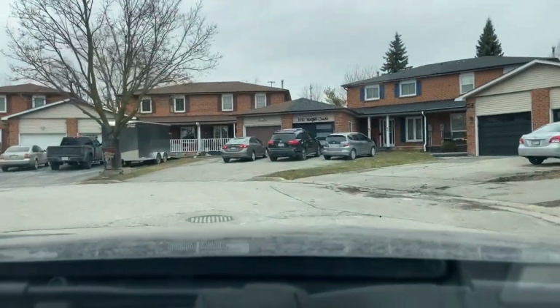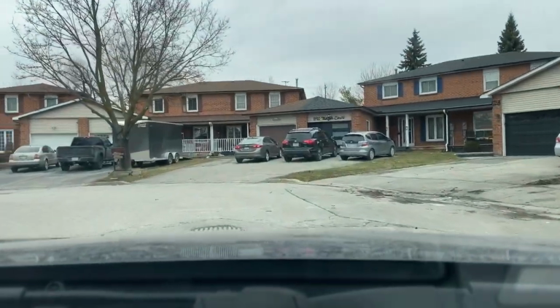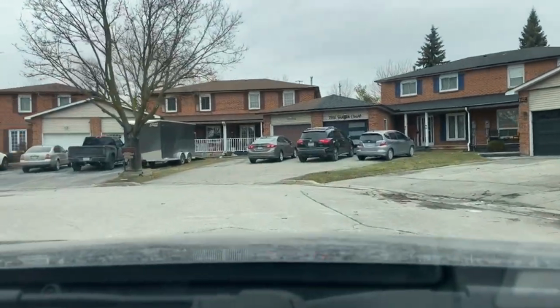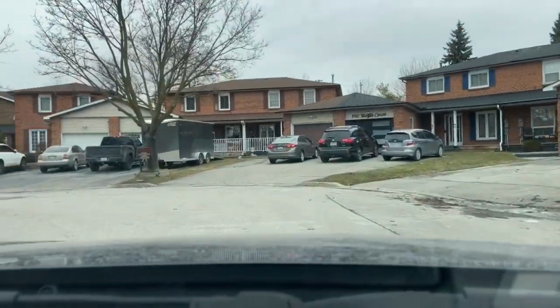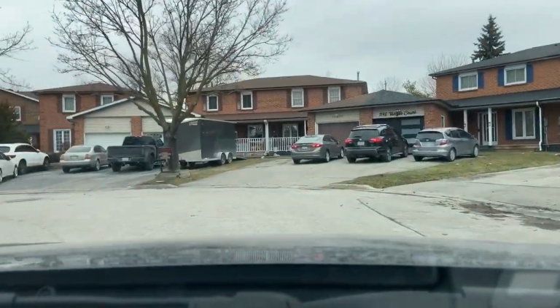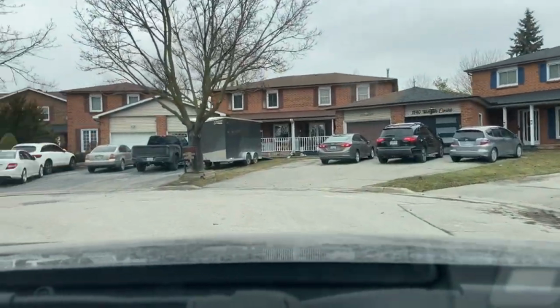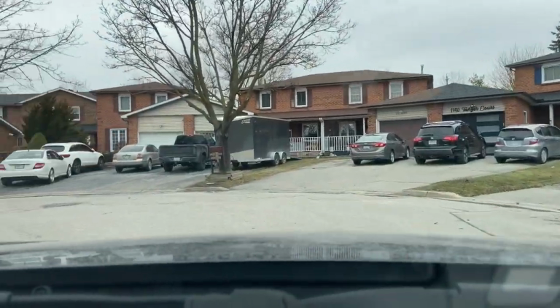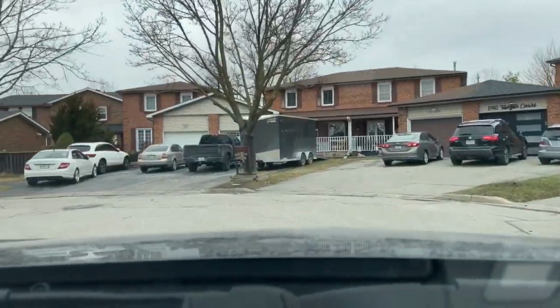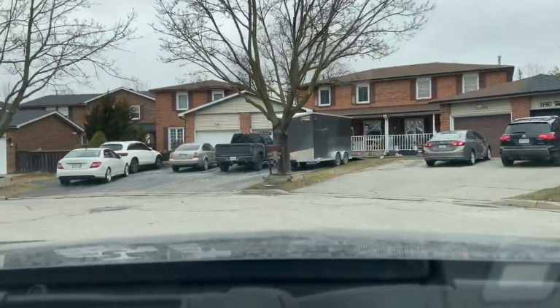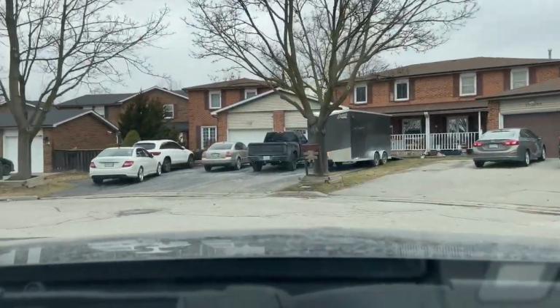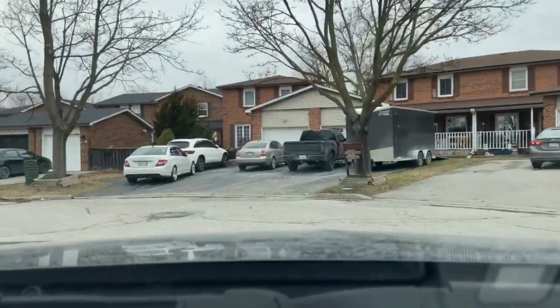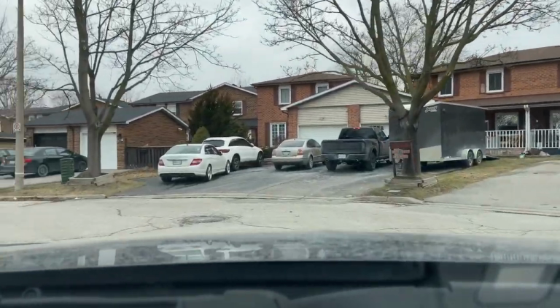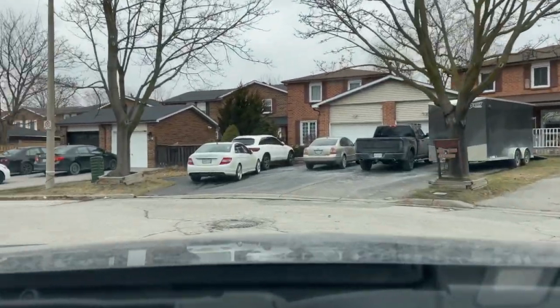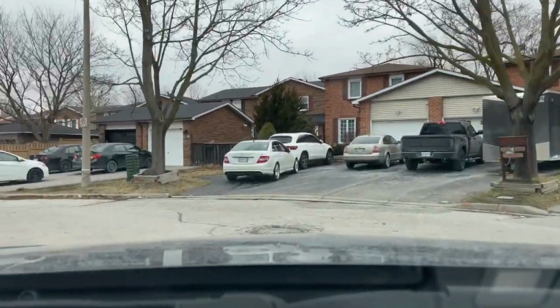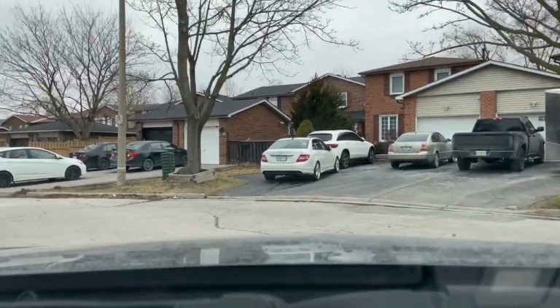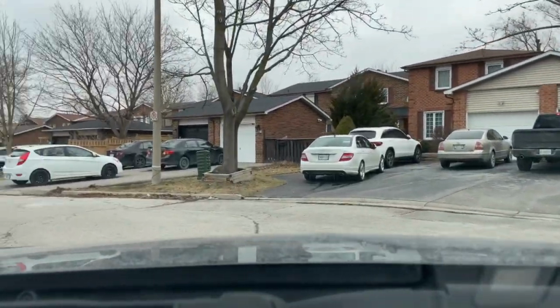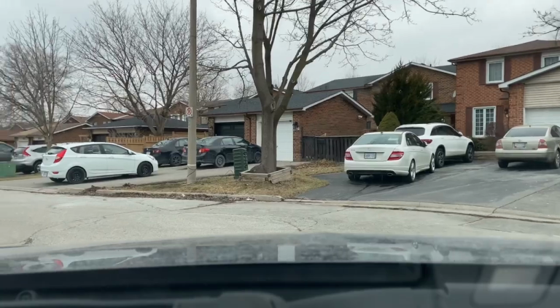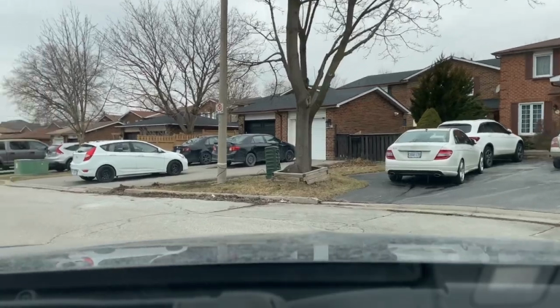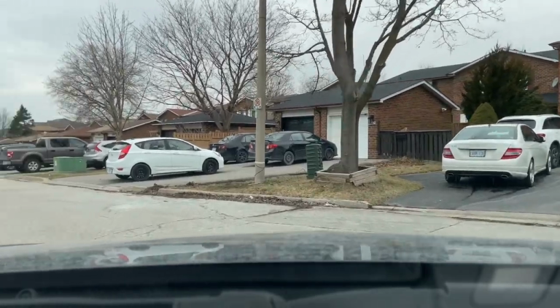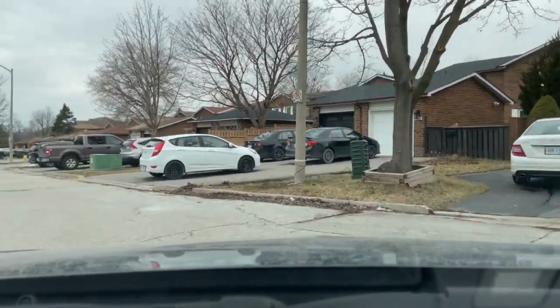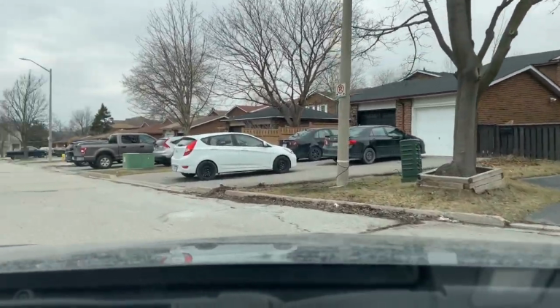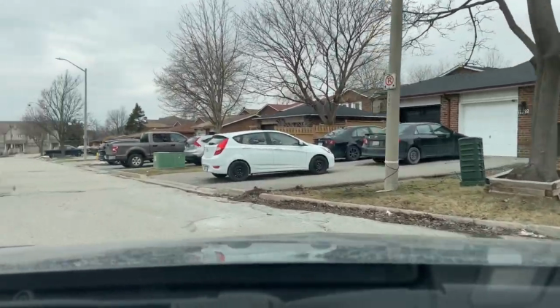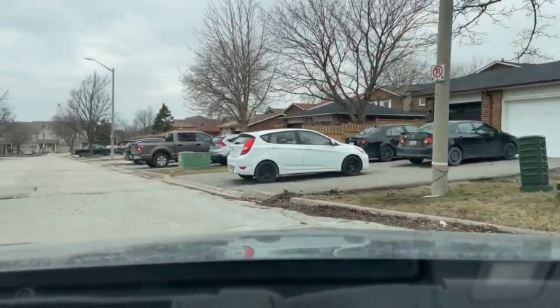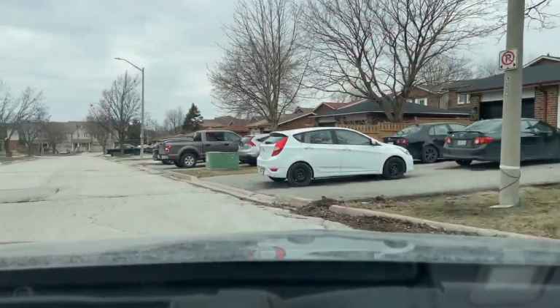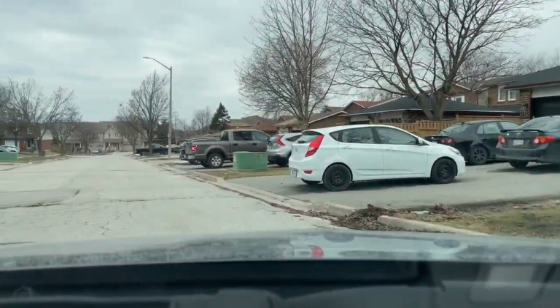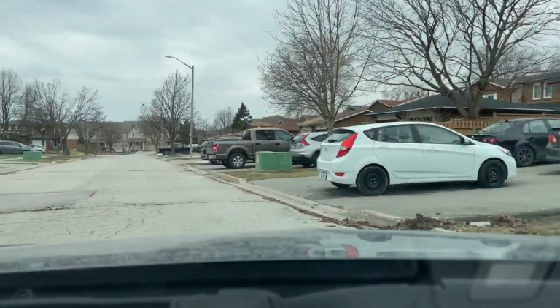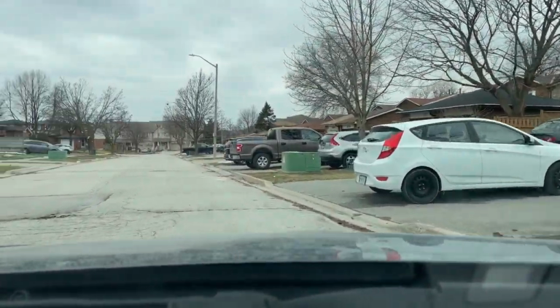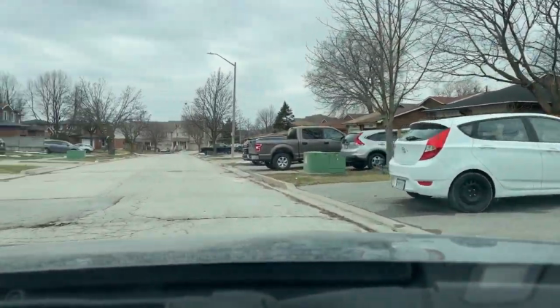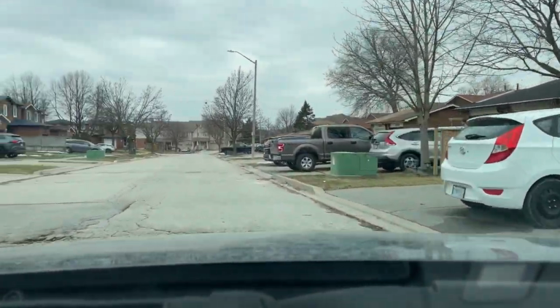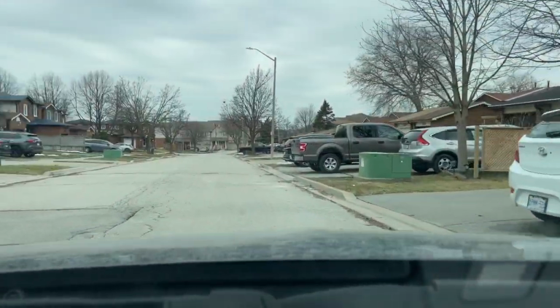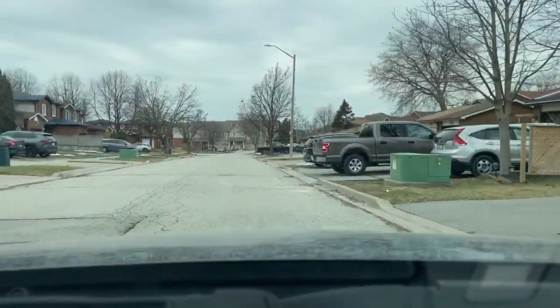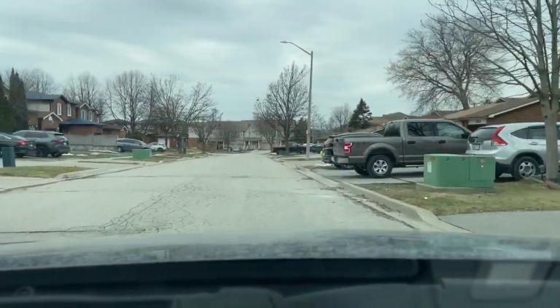Now on Tanzer Court here, these homes are a mix of semi and single detached and were built in 1983.